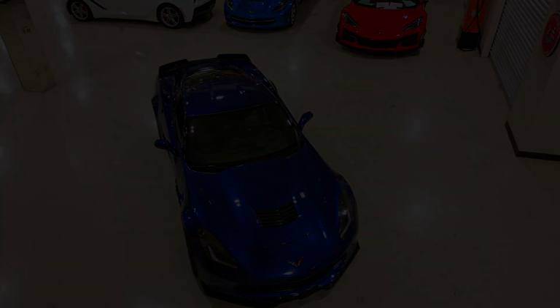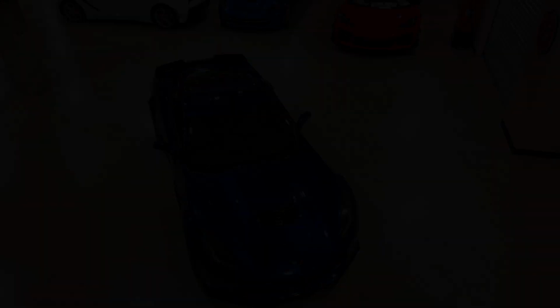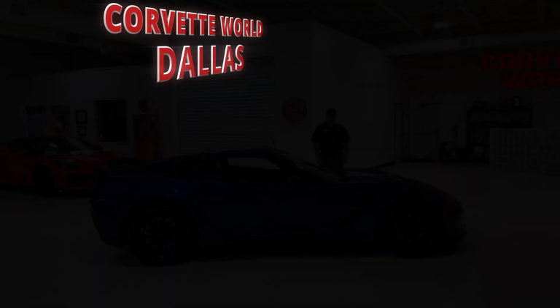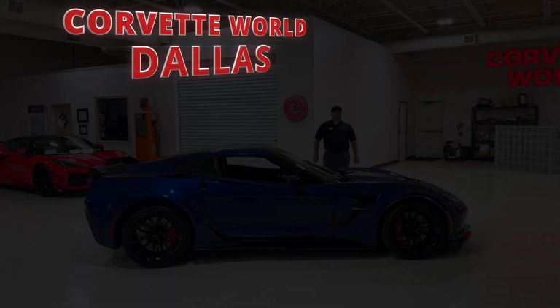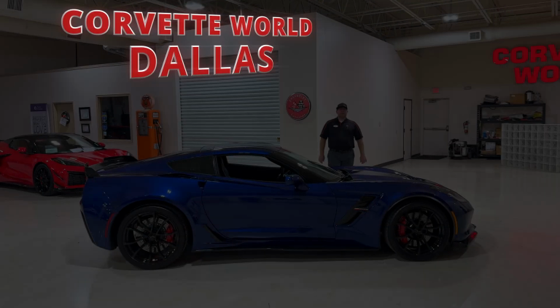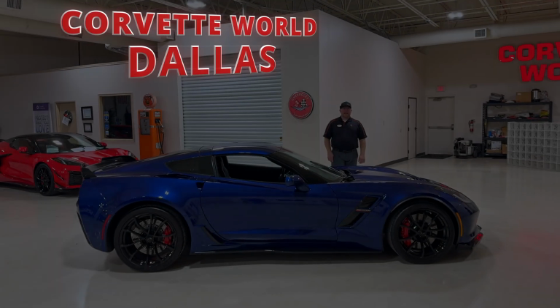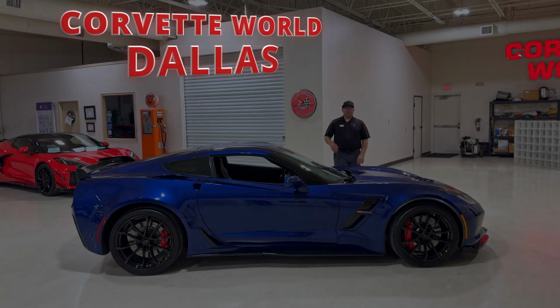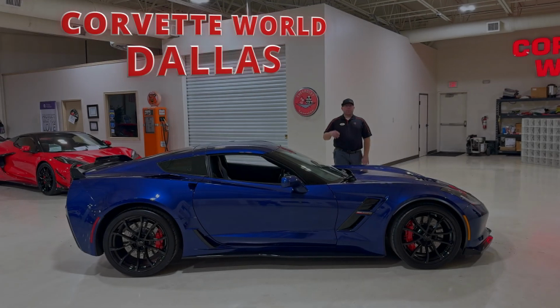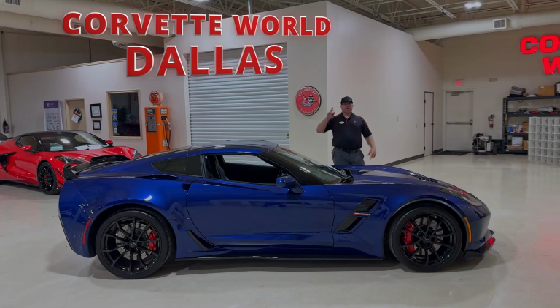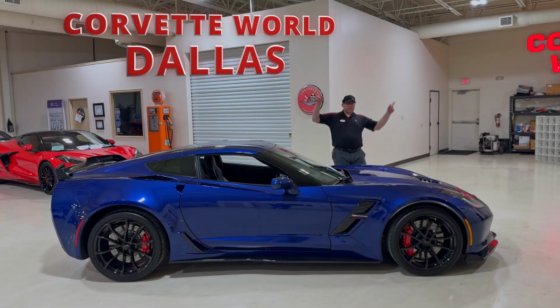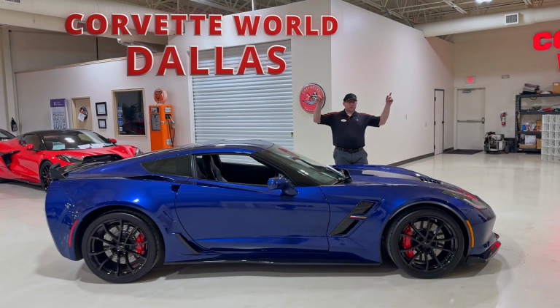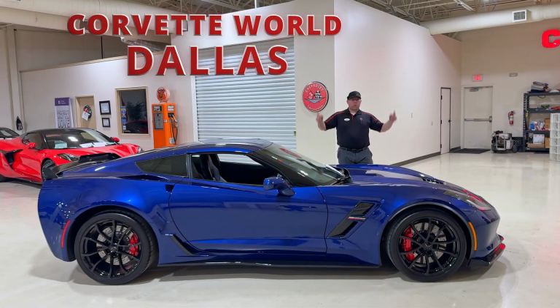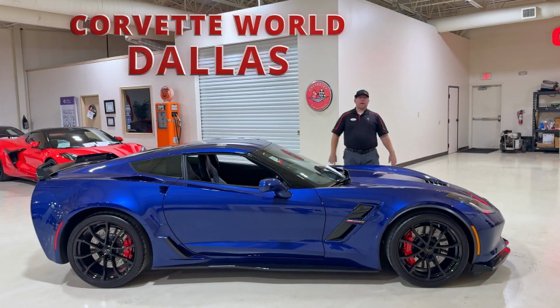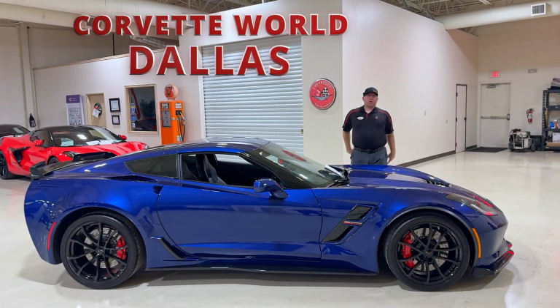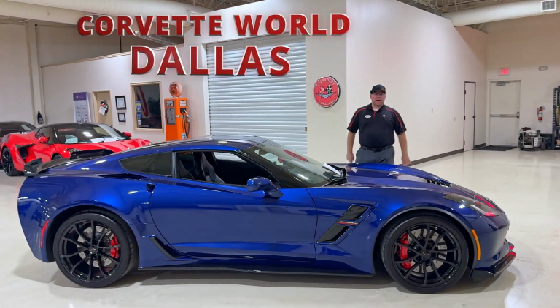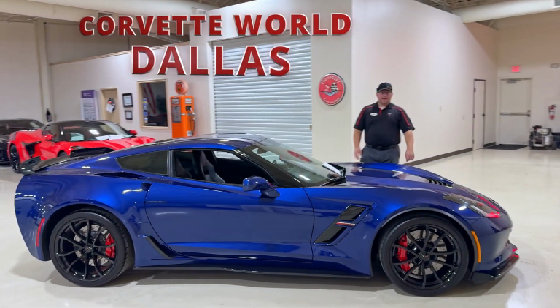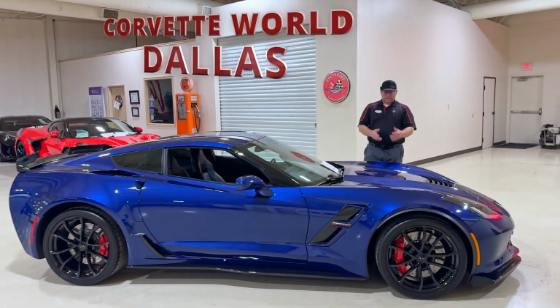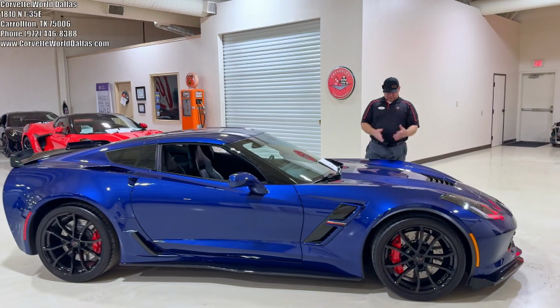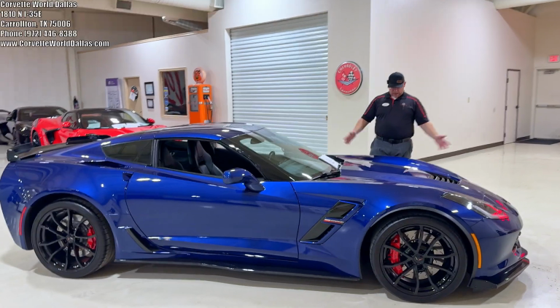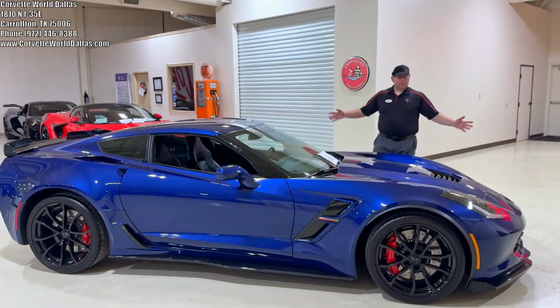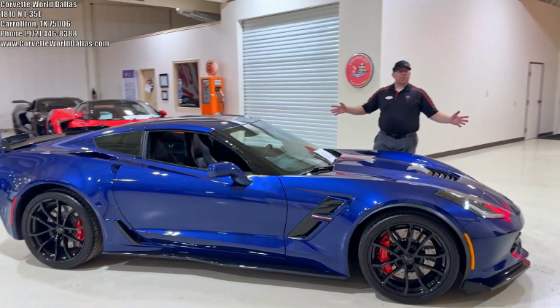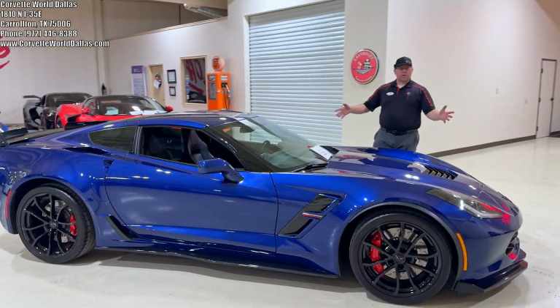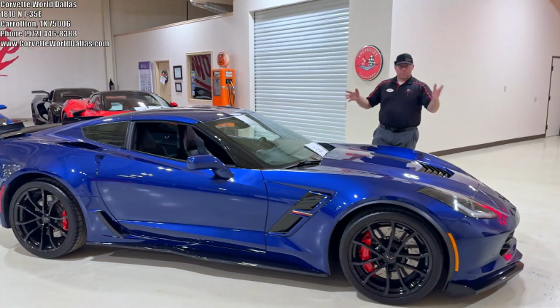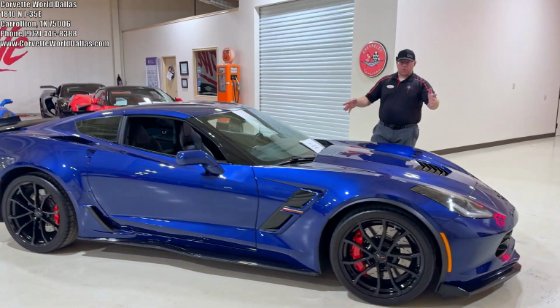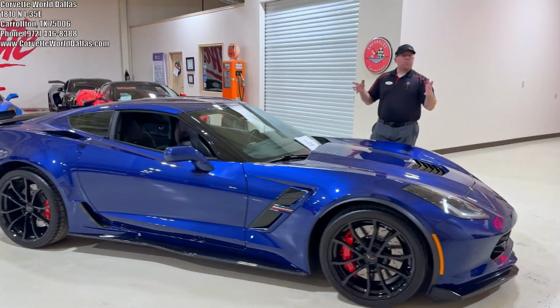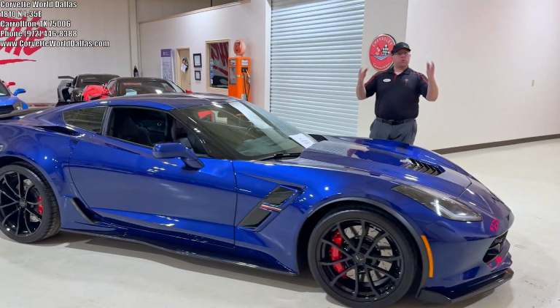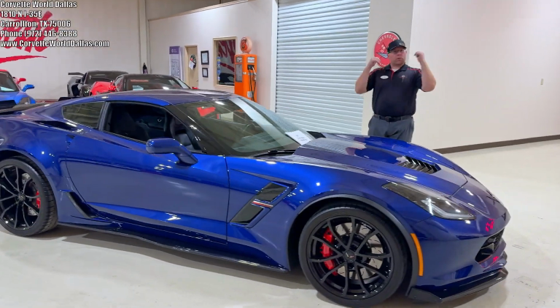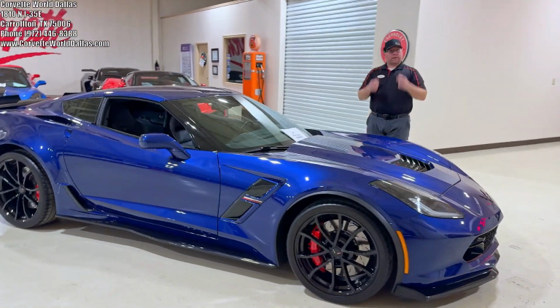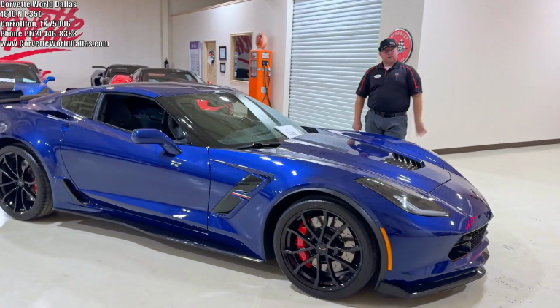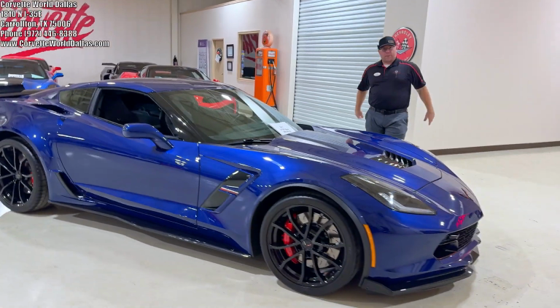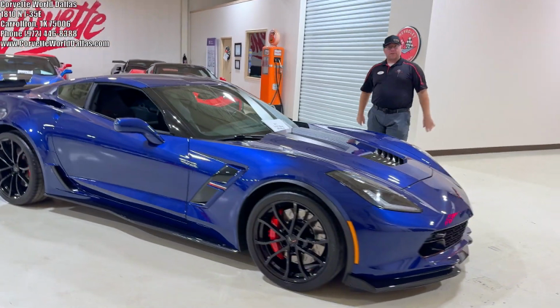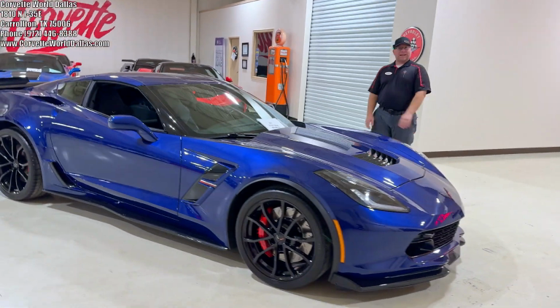Hello everybody. Once again, I'm Robert, and this is Corvette World Dallas, and I've got another very beautiful blue Corvette to talk about tonight.